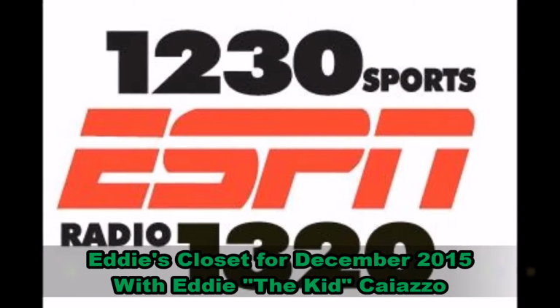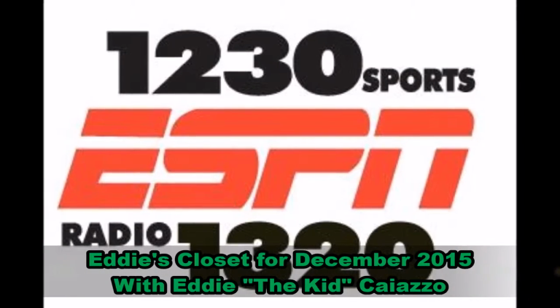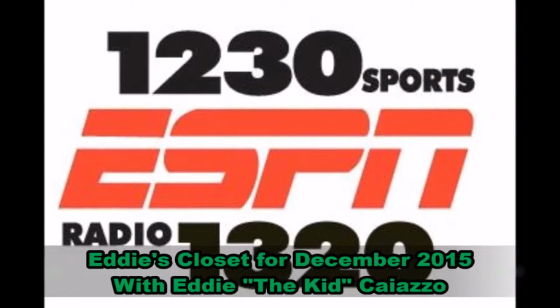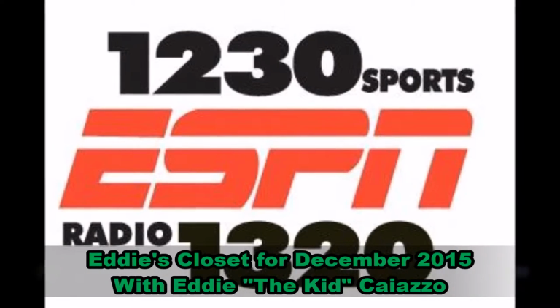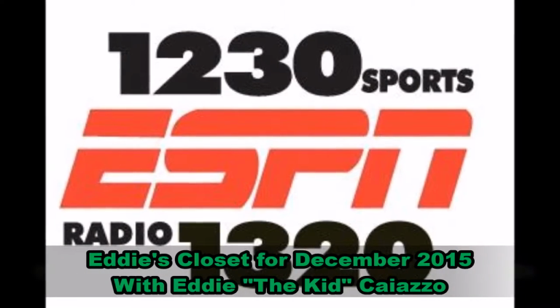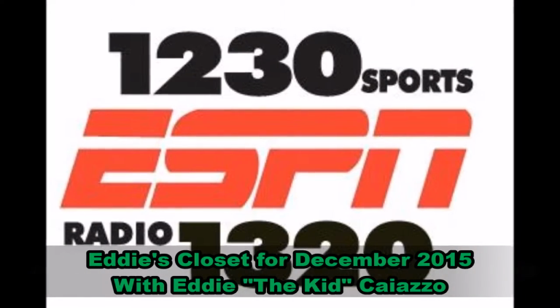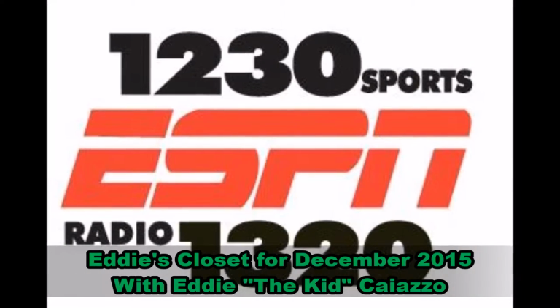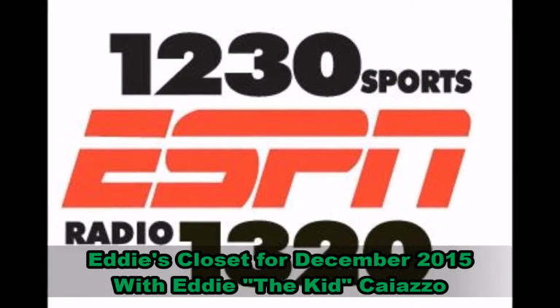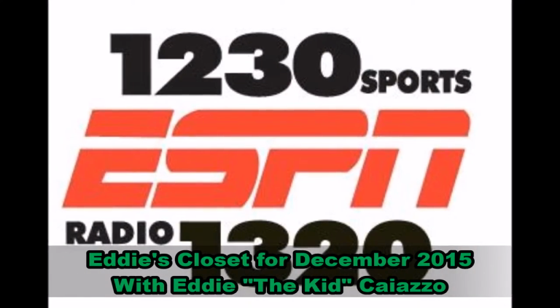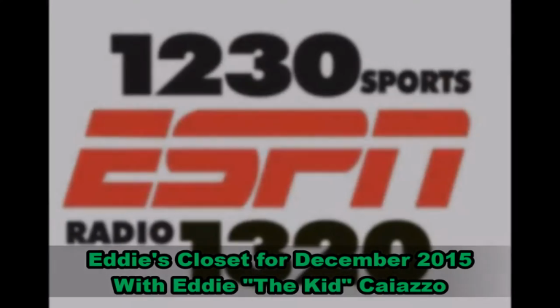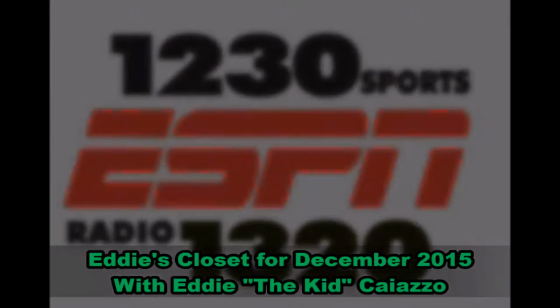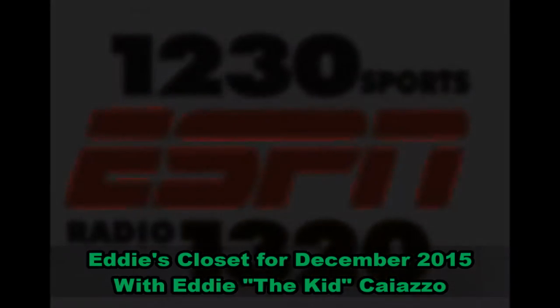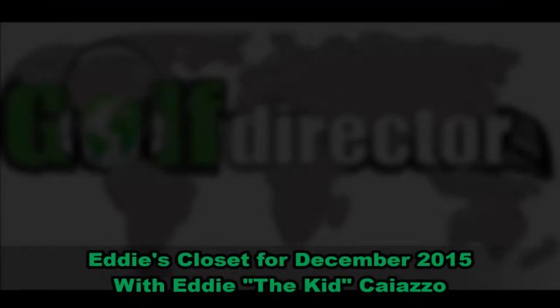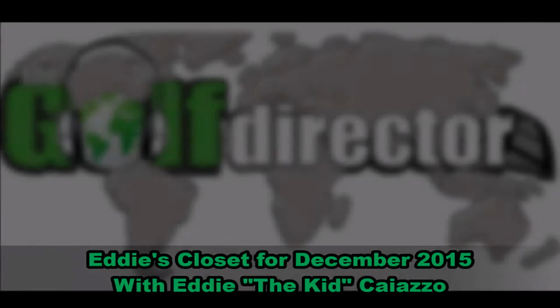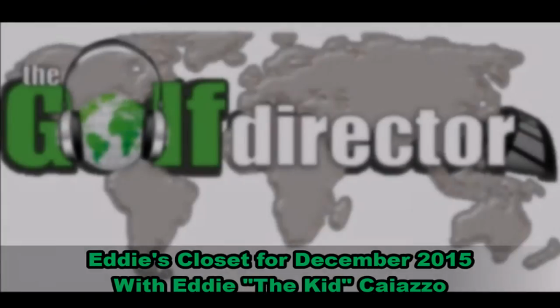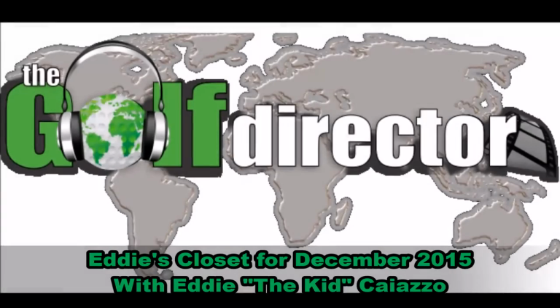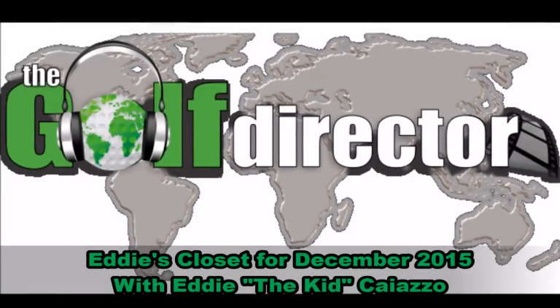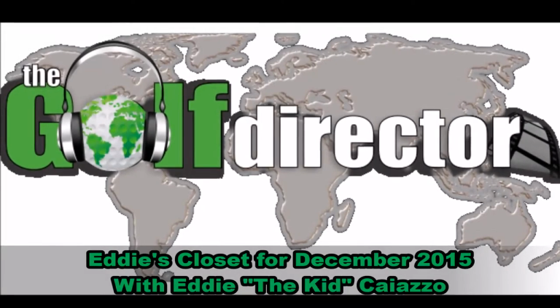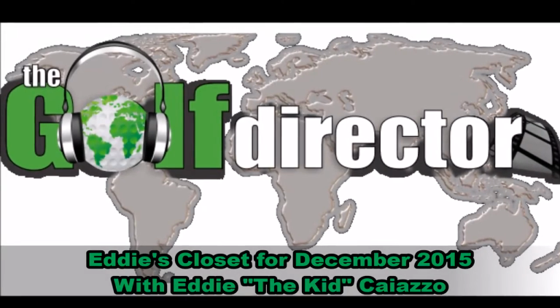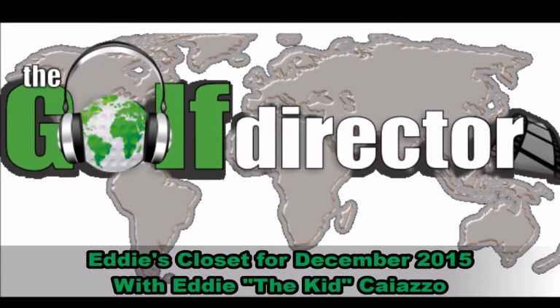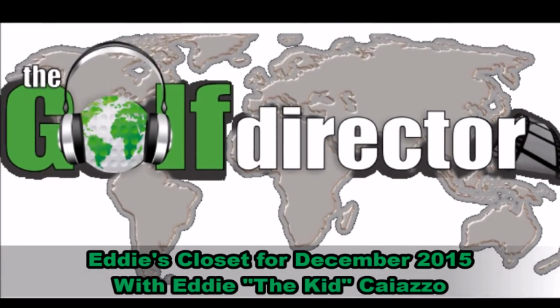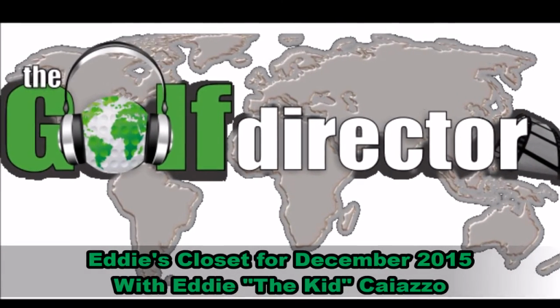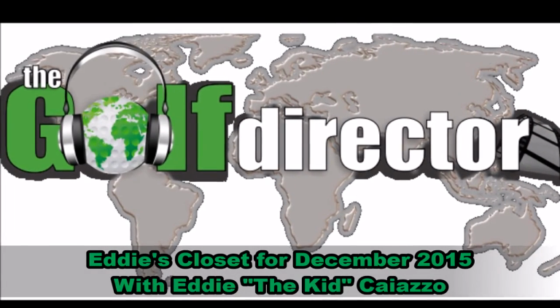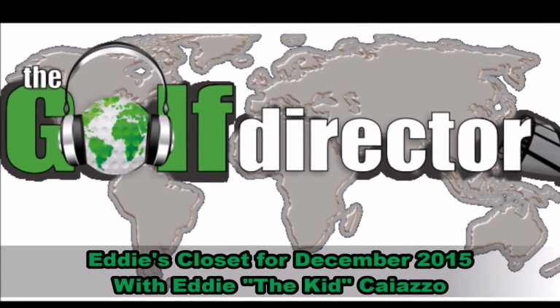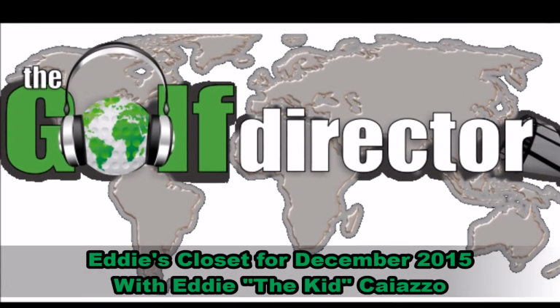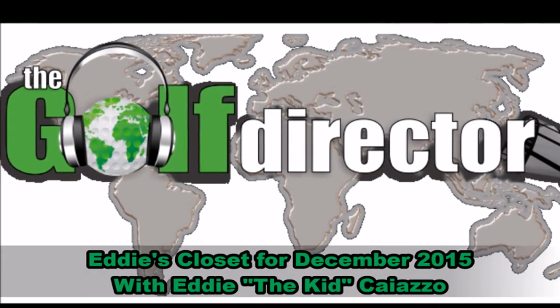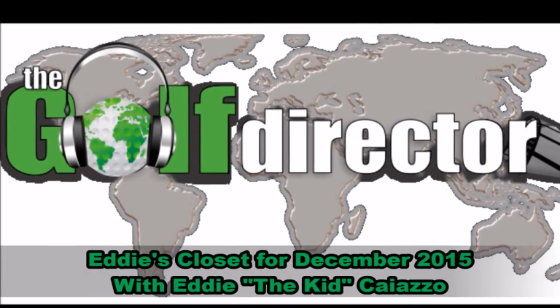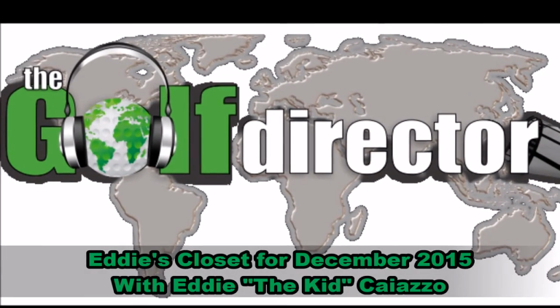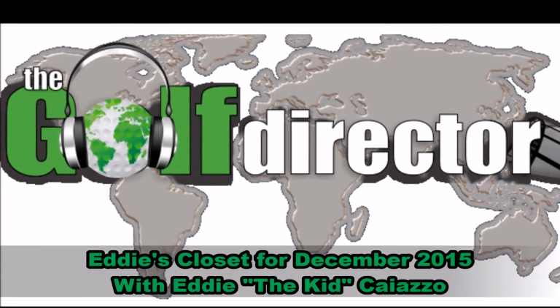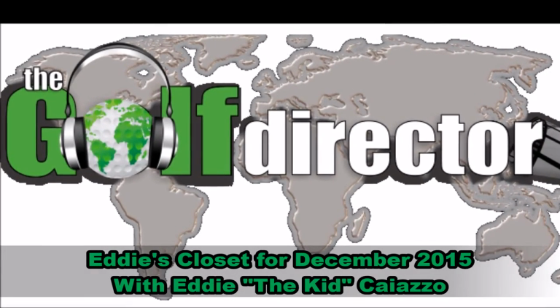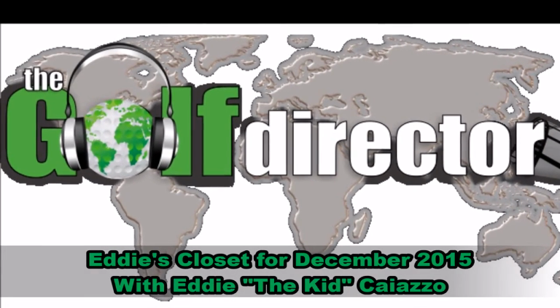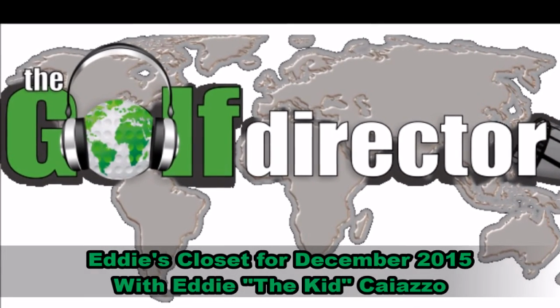Moving on to Eddie's Closet, my first product in the closet for December is nothing new — it is the My Ball Stamp, and I'll explain why.